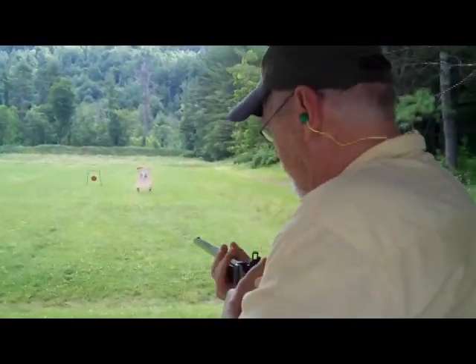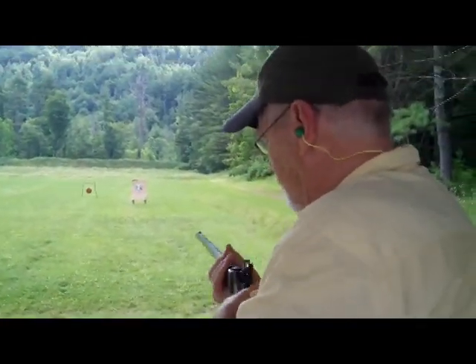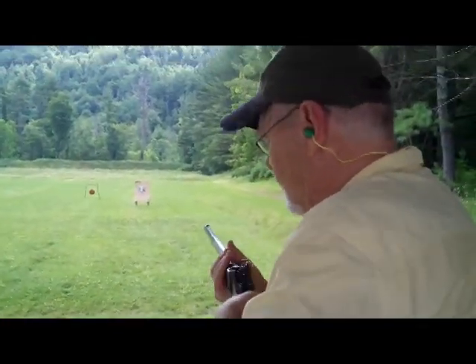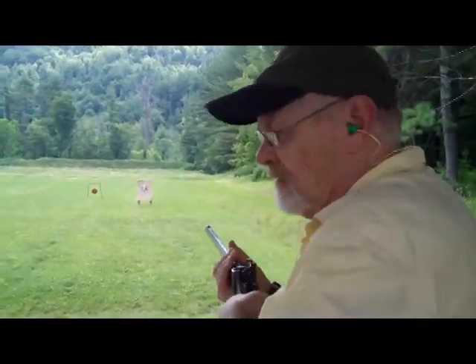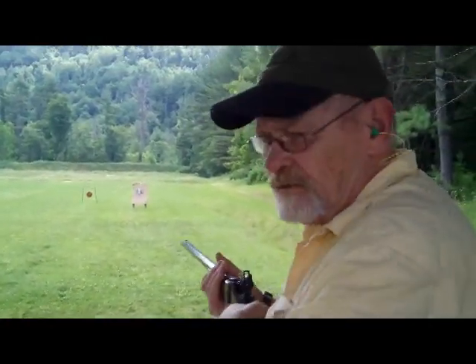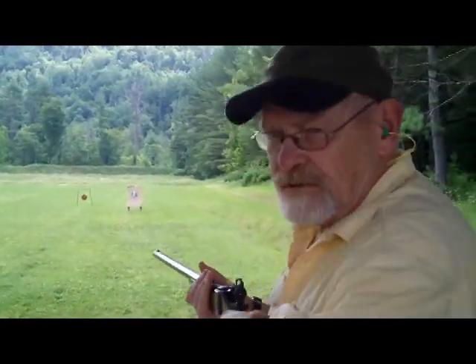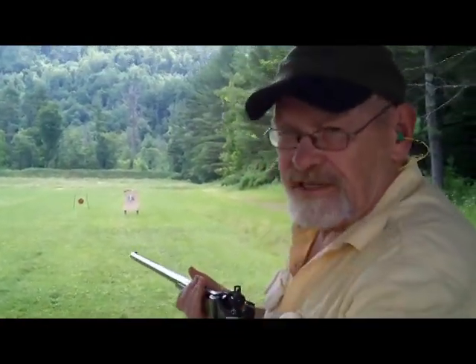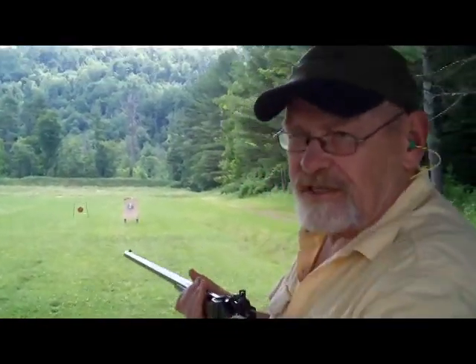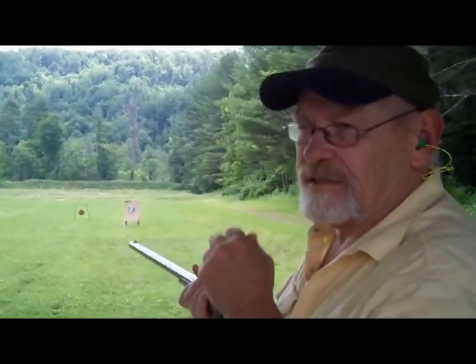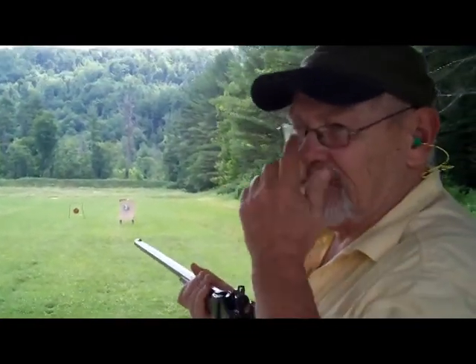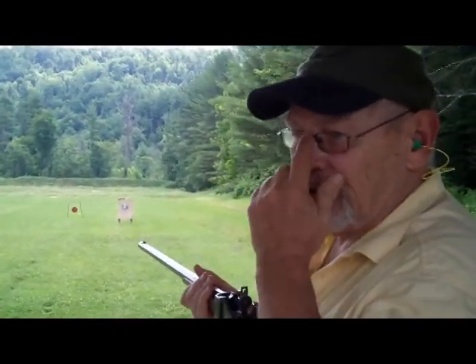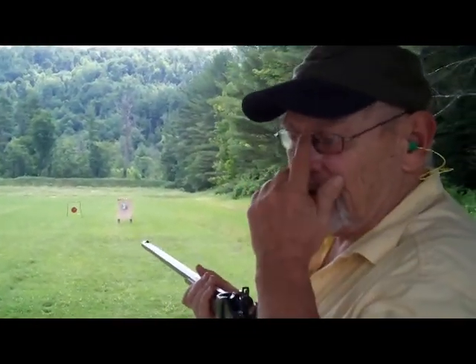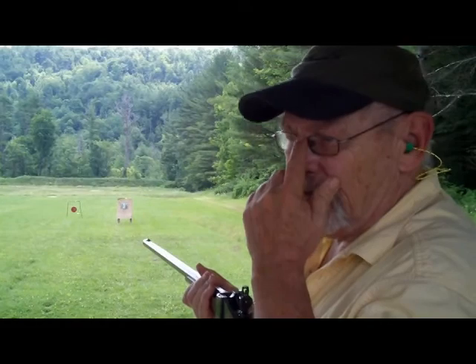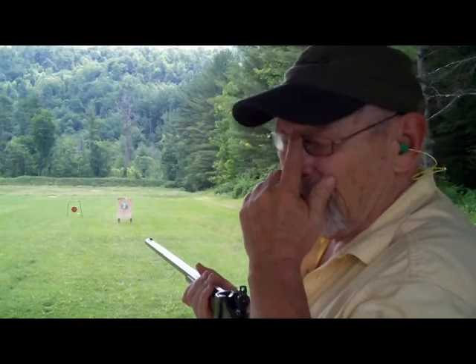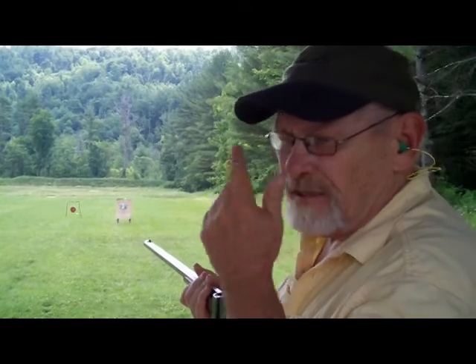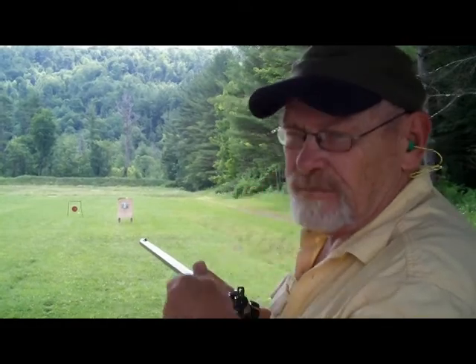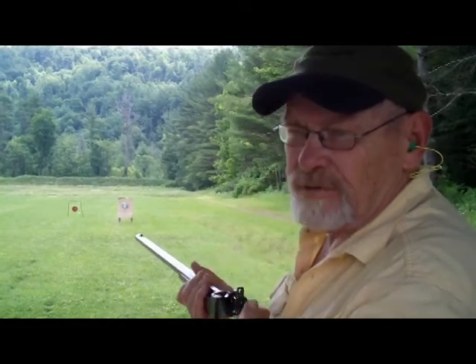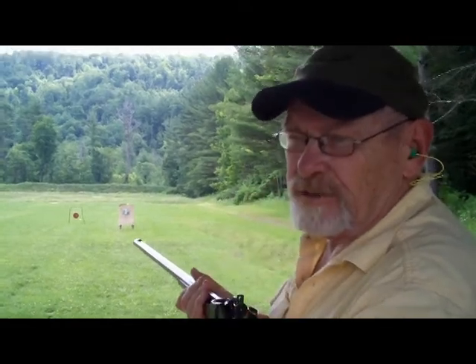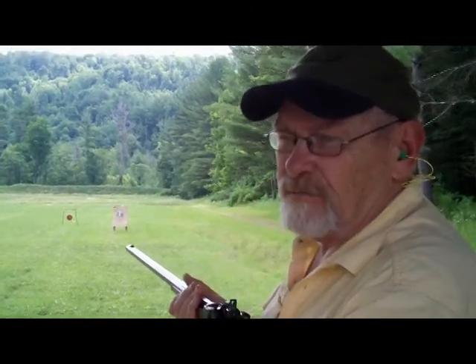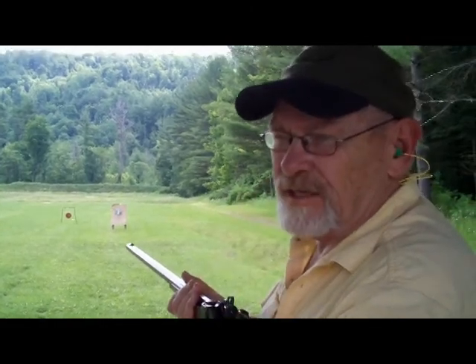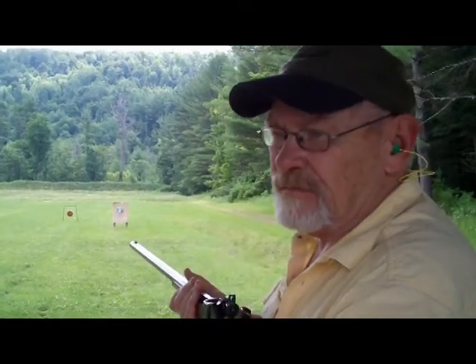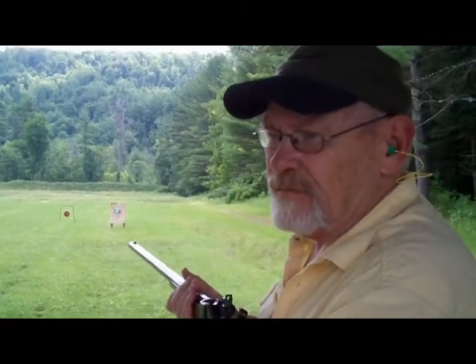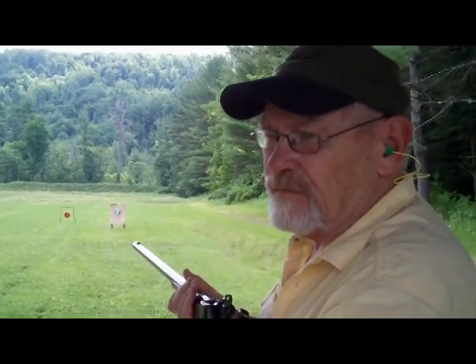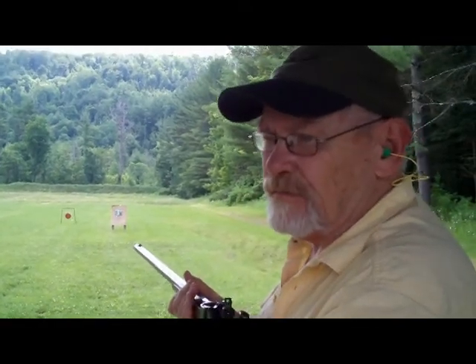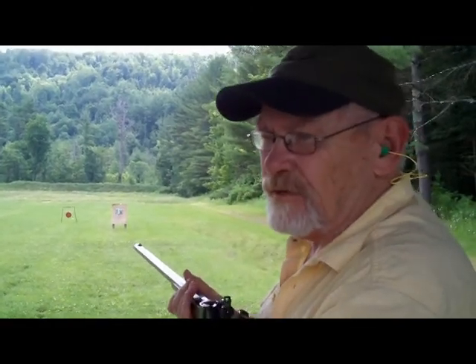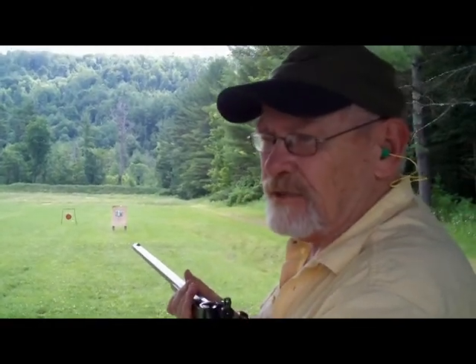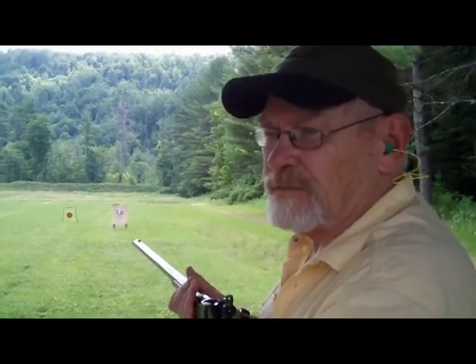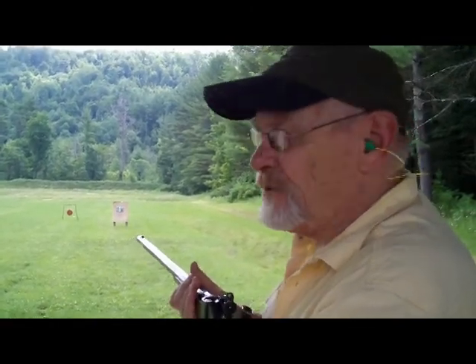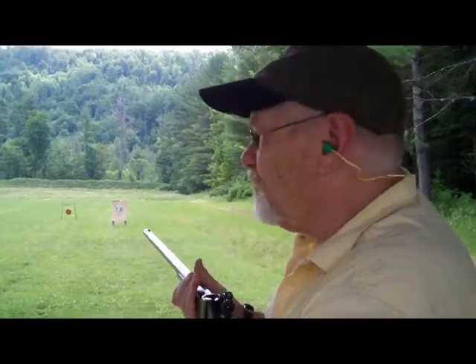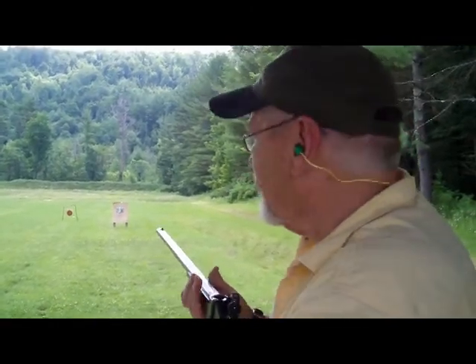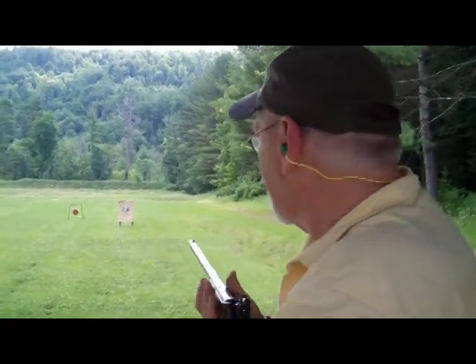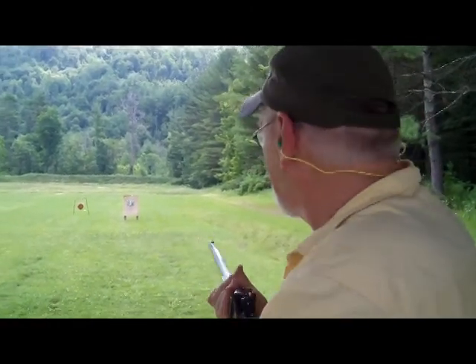This is an 1873 model. I'm using my .38 Special reloads.